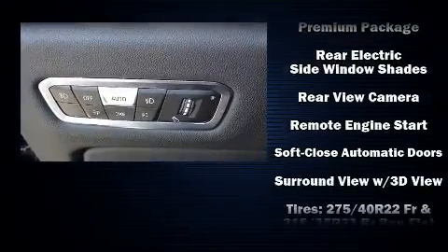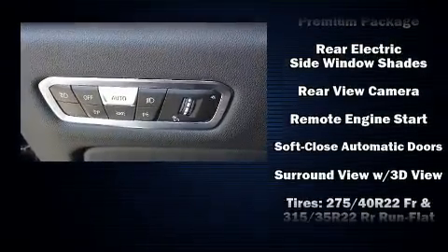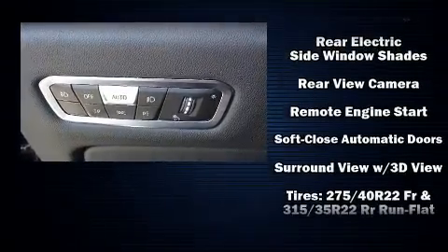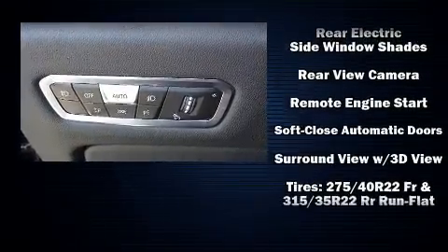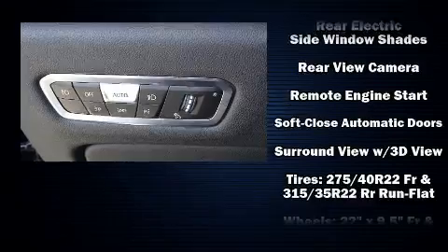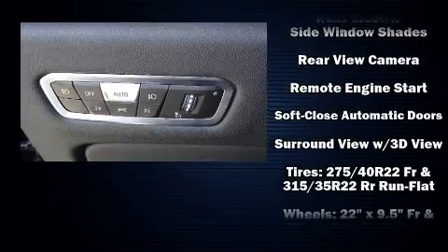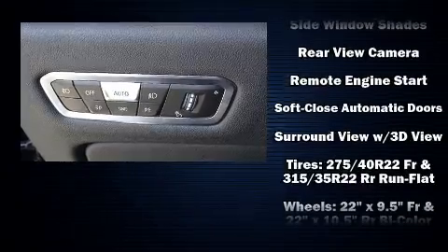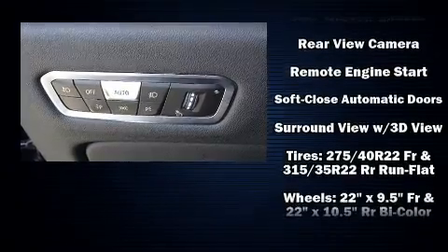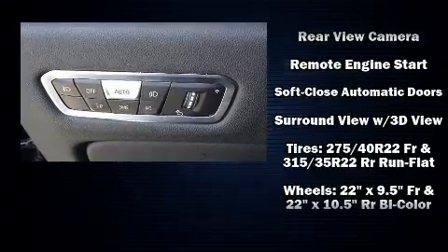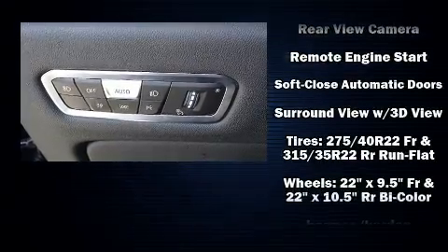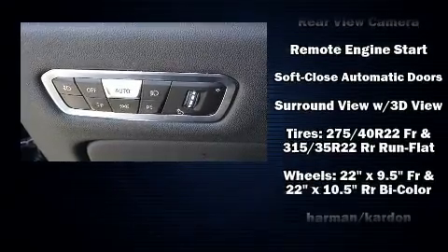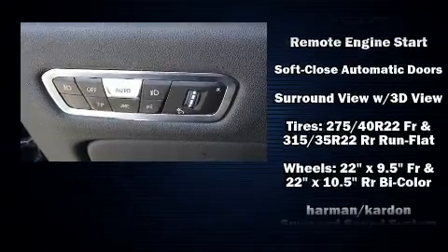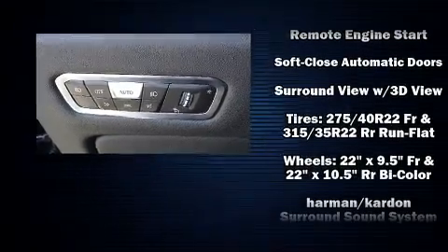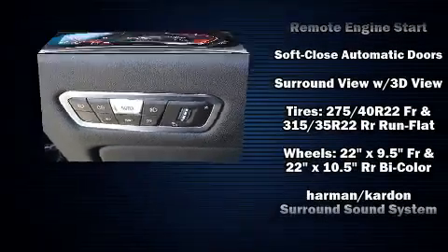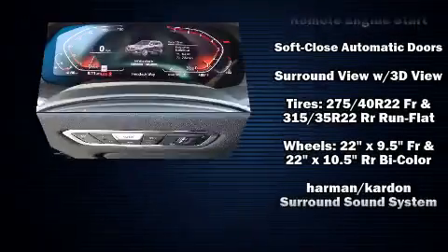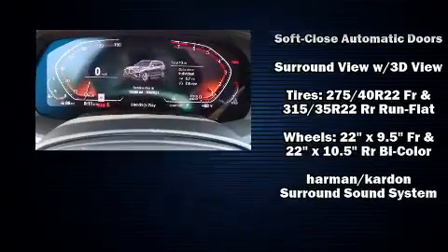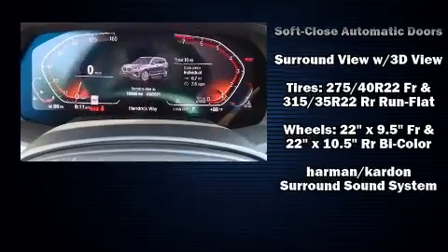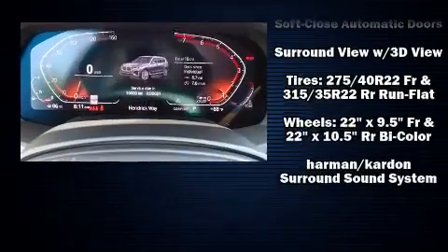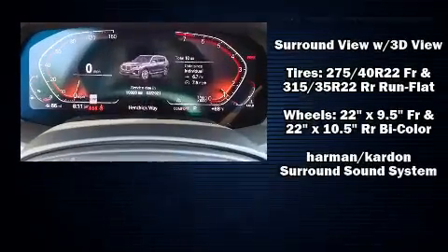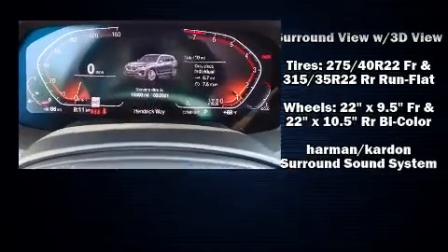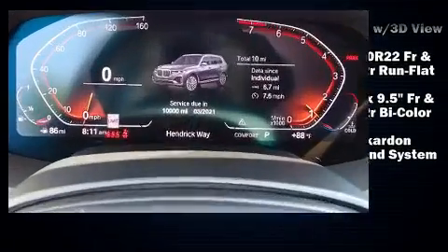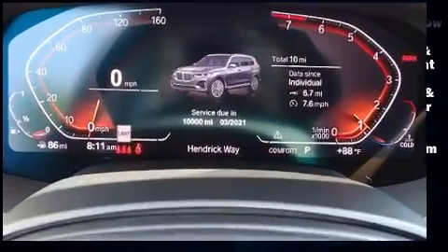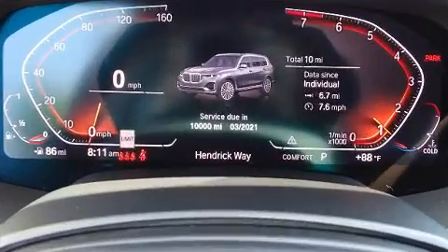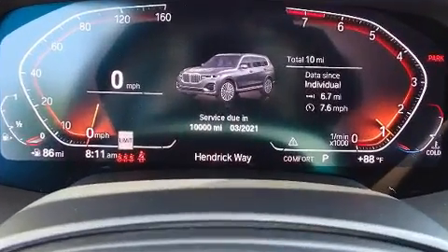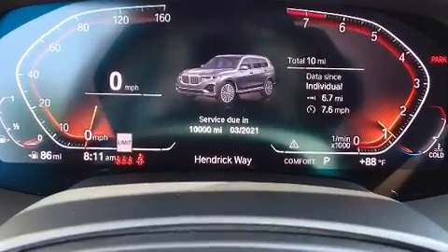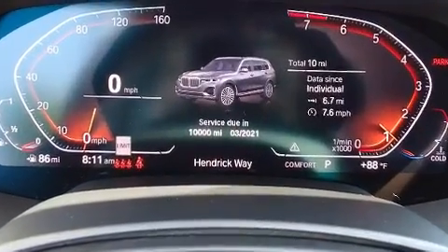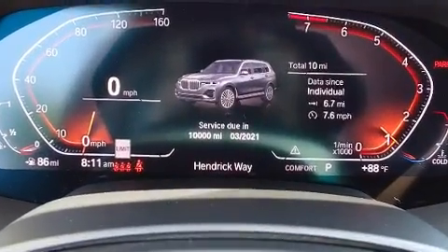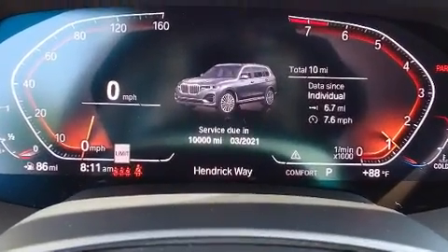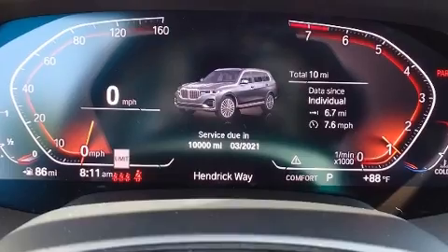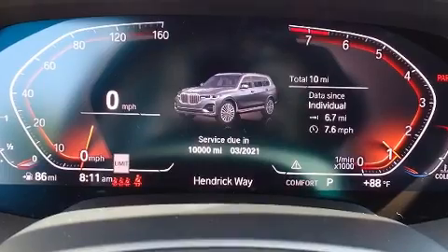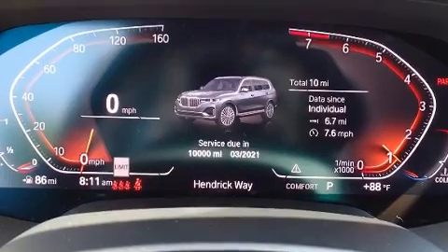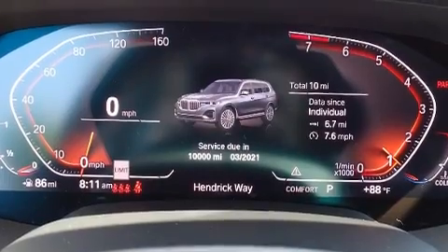Safety and maximum capability are assured via self-leveling rear suspension, which maintains optimal driving geometry.